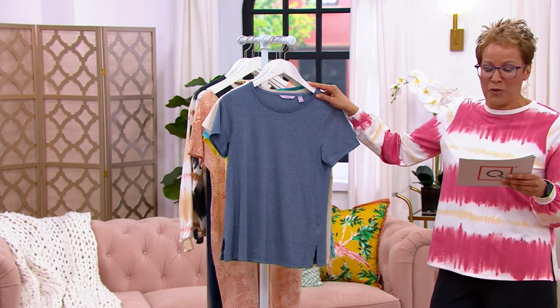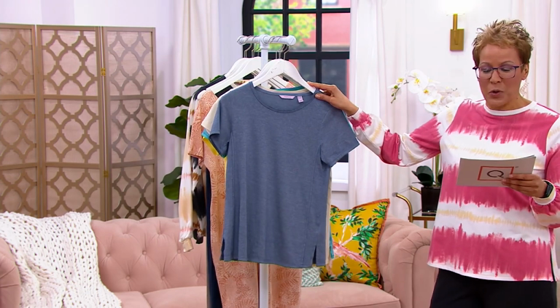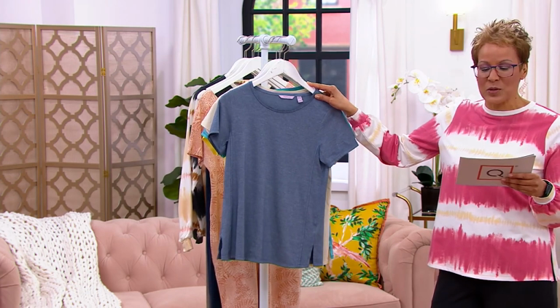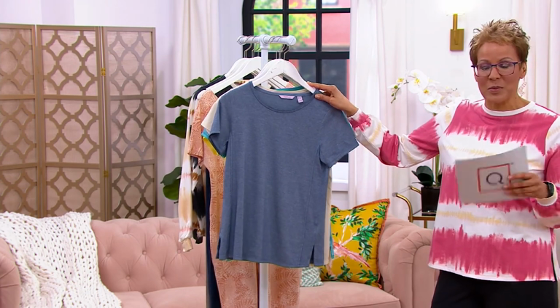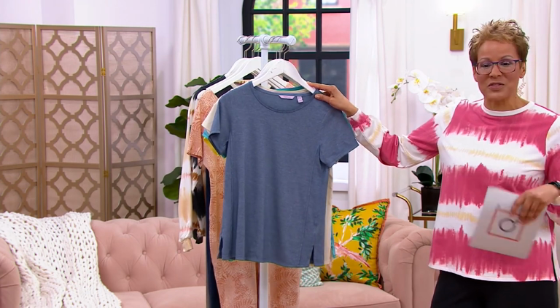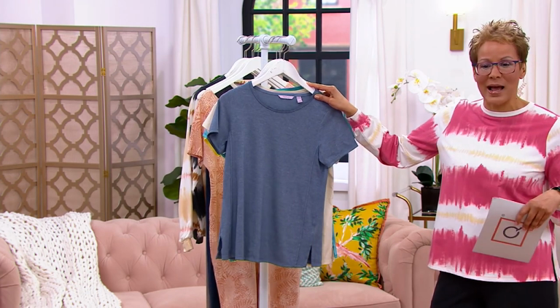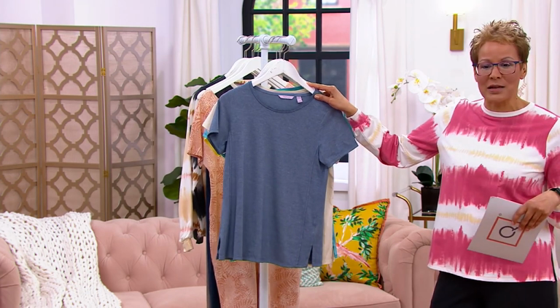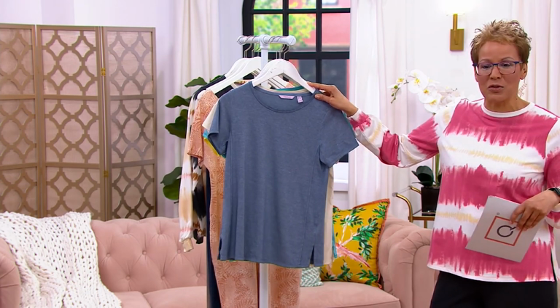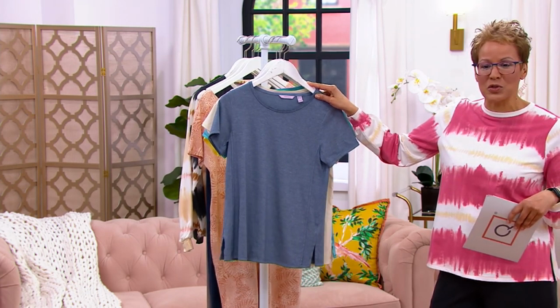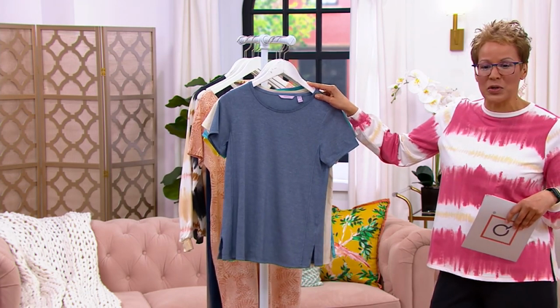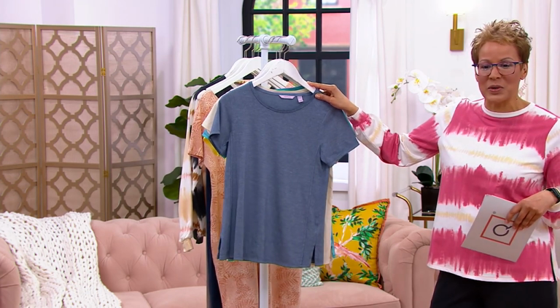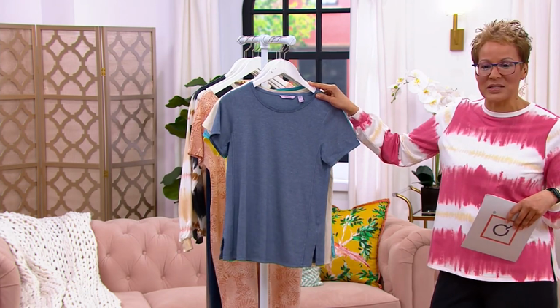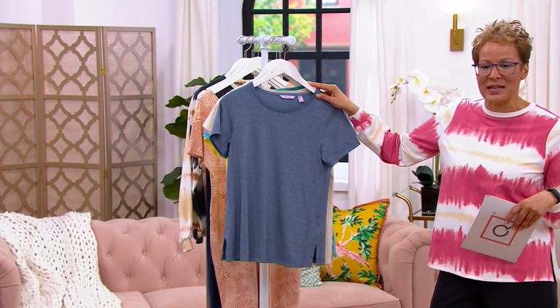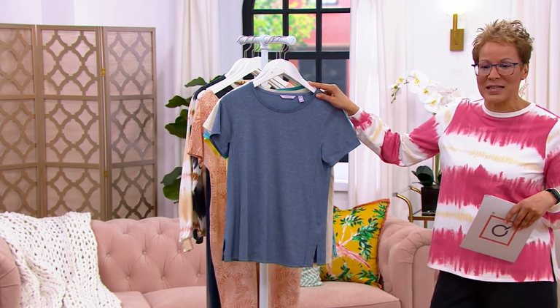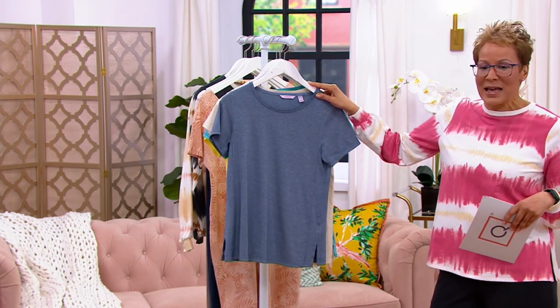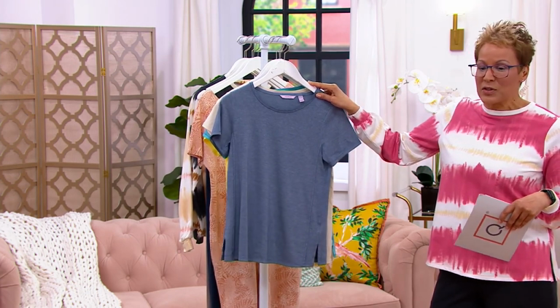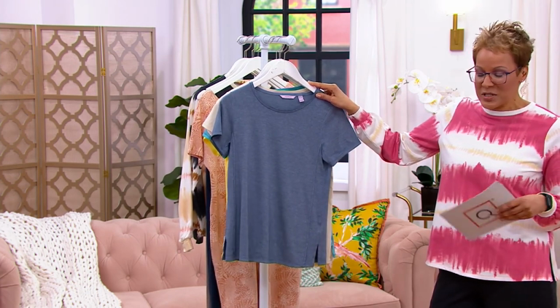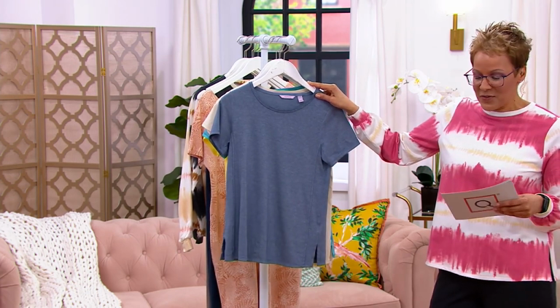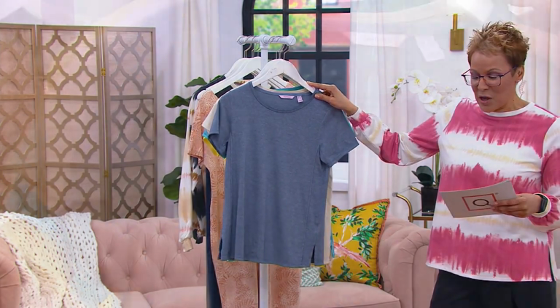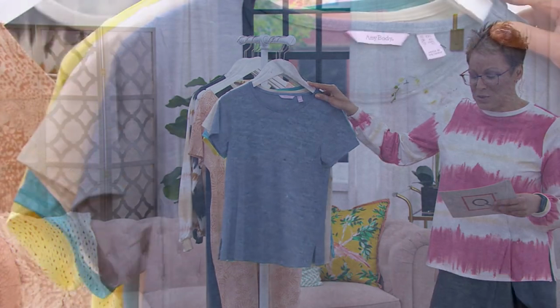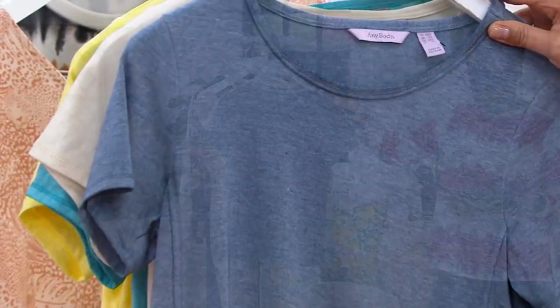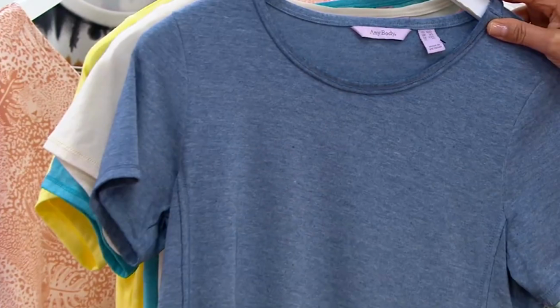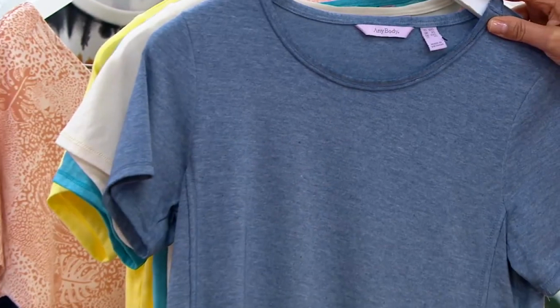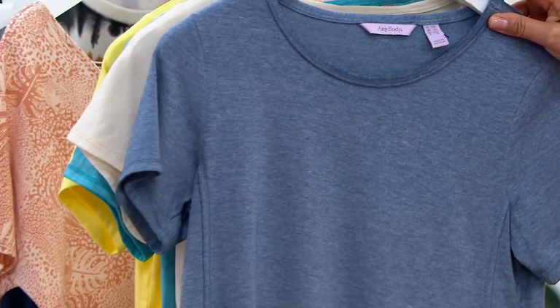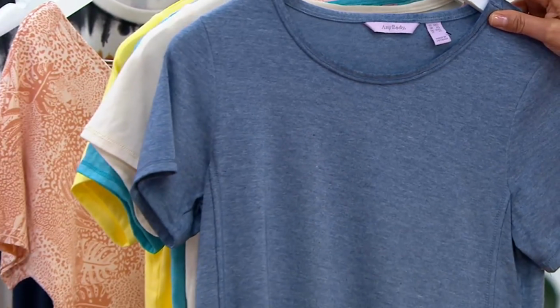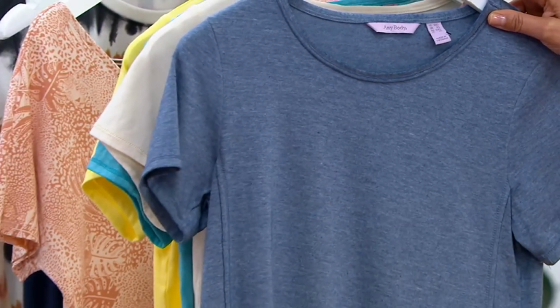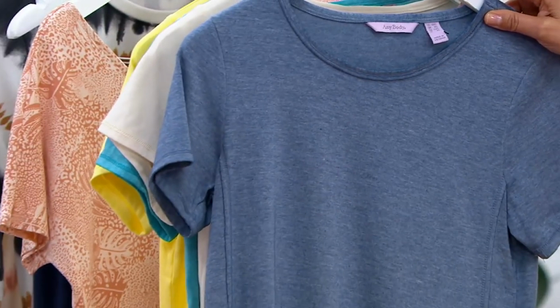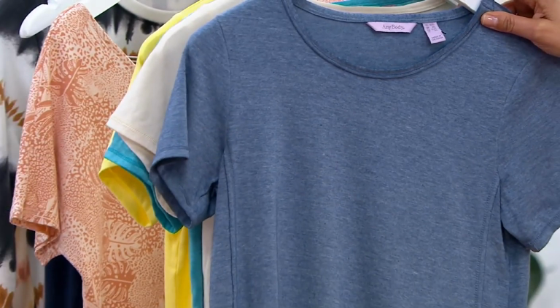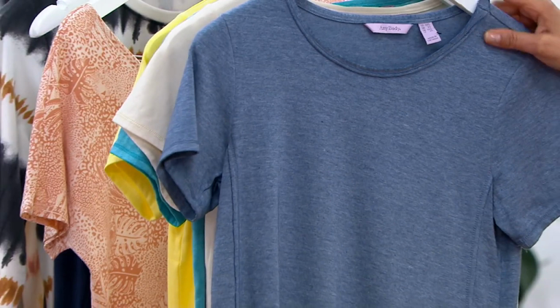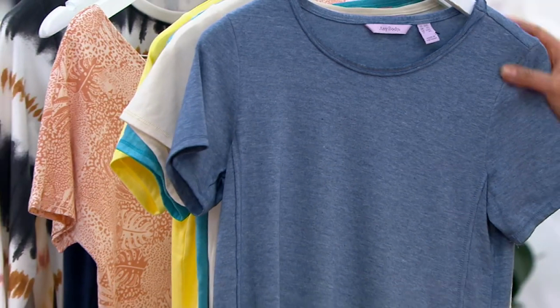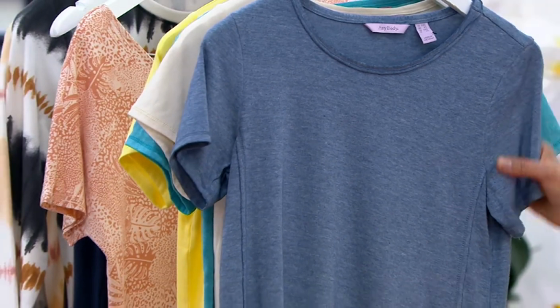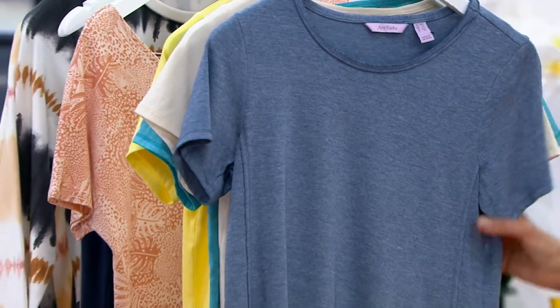Four easy payments of $9.31 — $37.25 total — available in extra extra small to 5X.